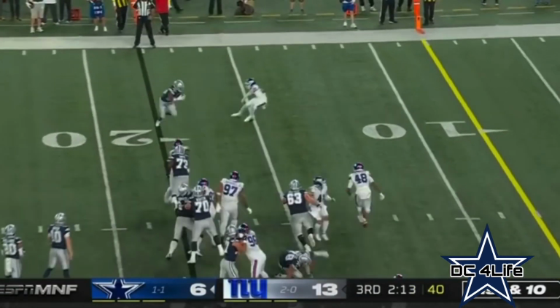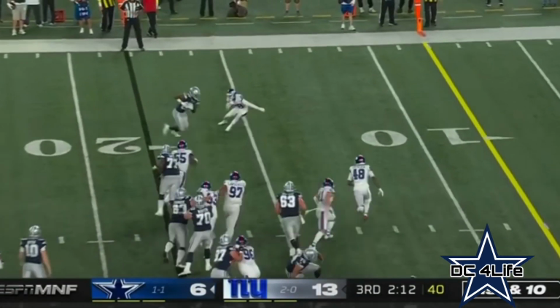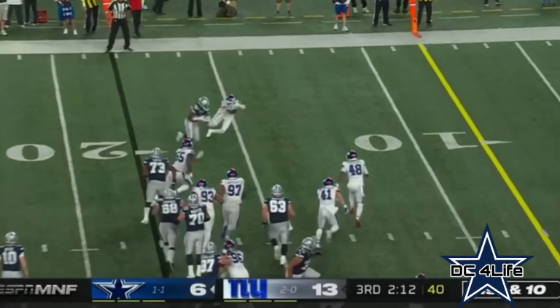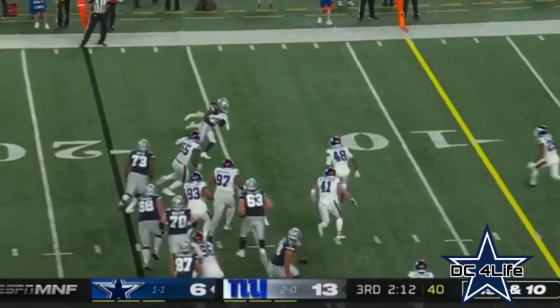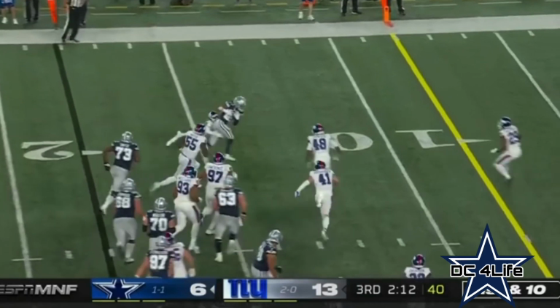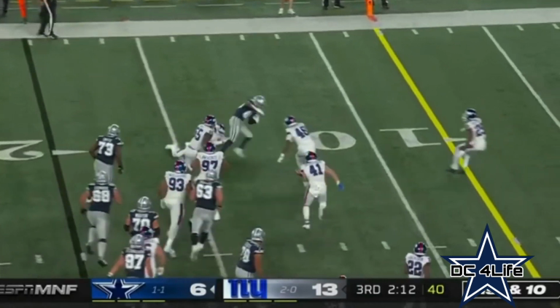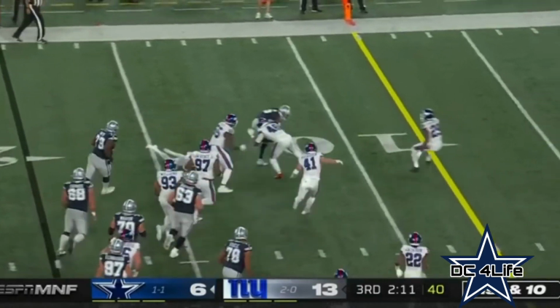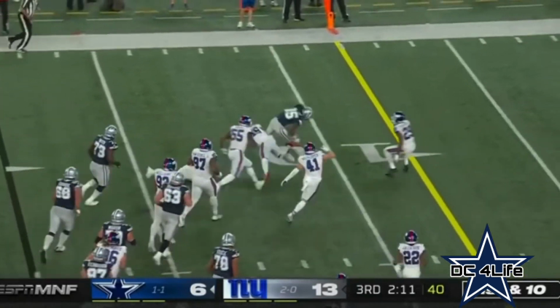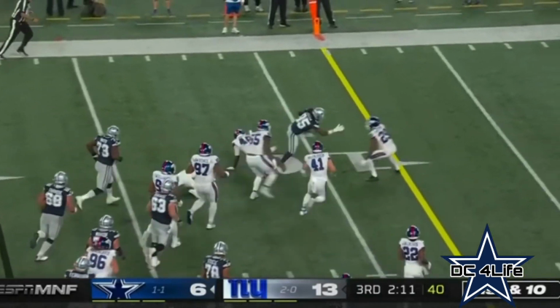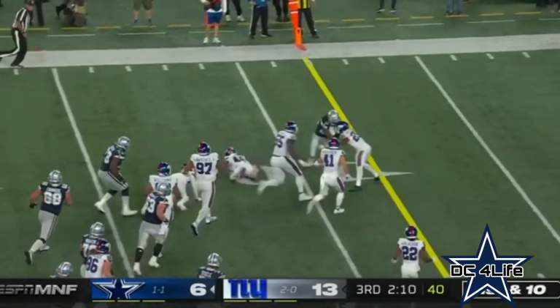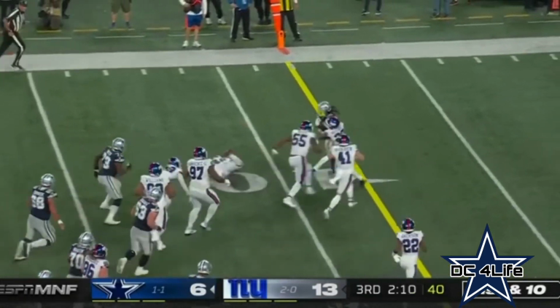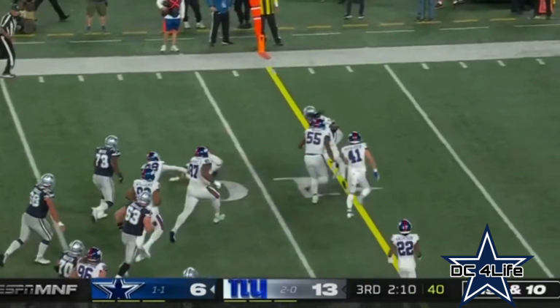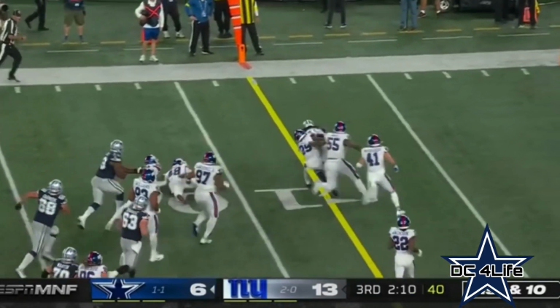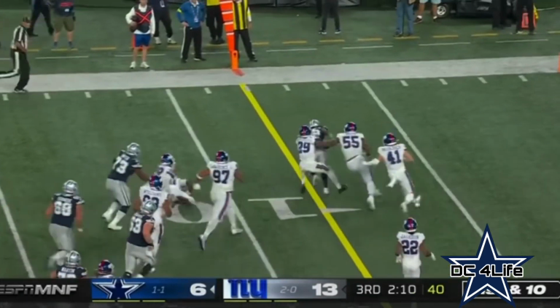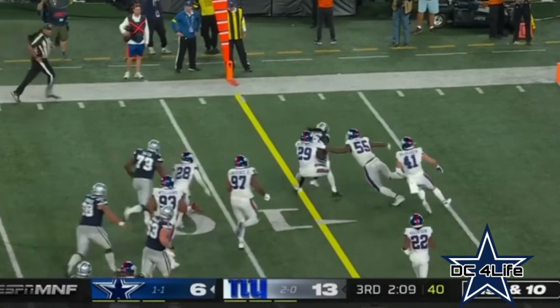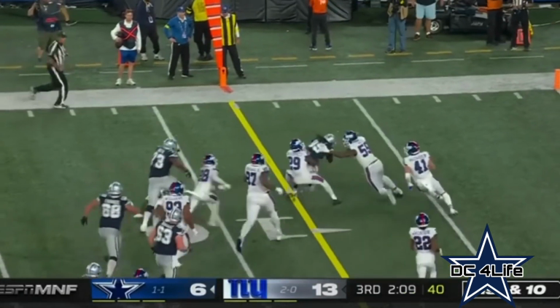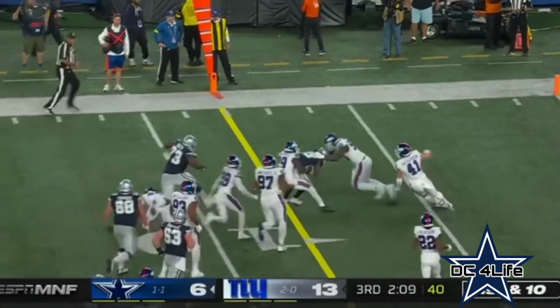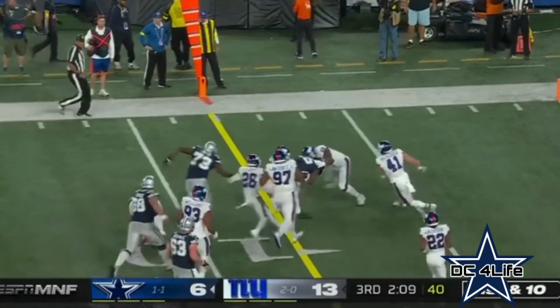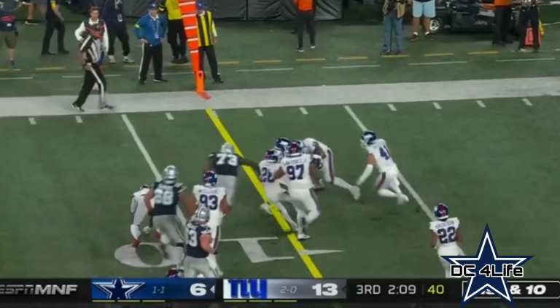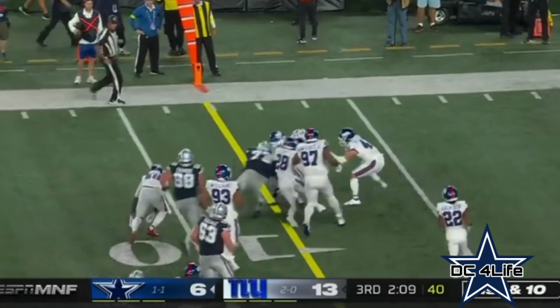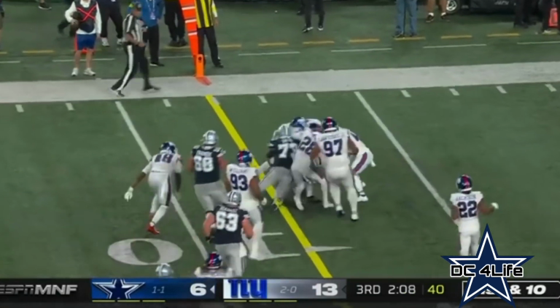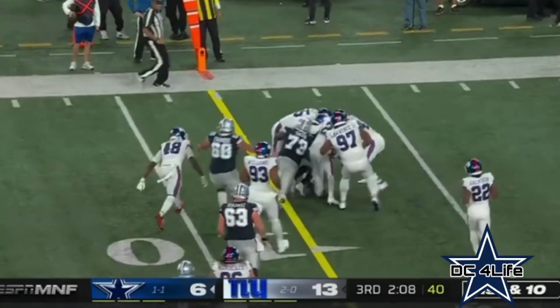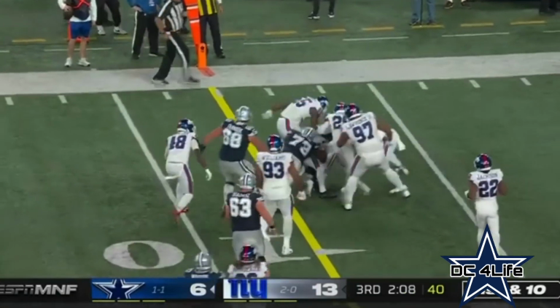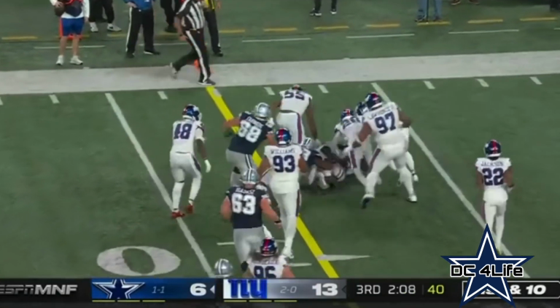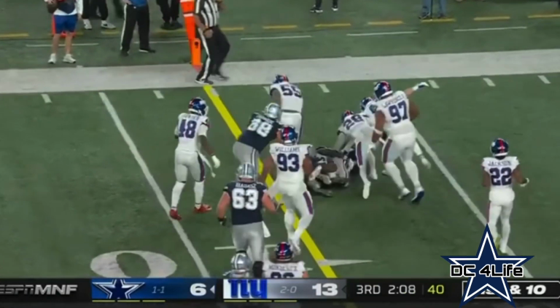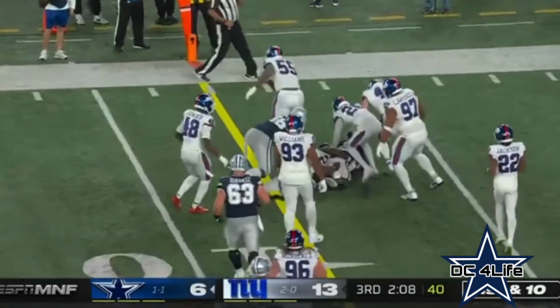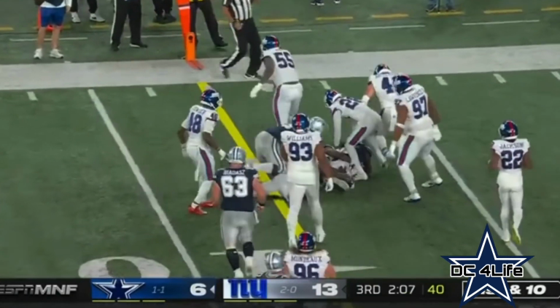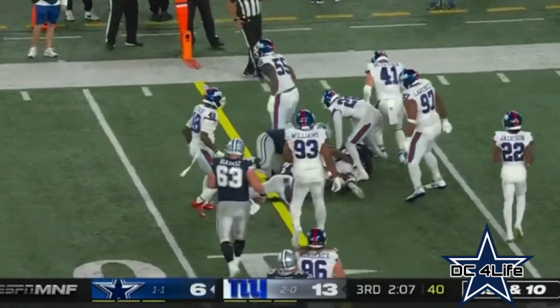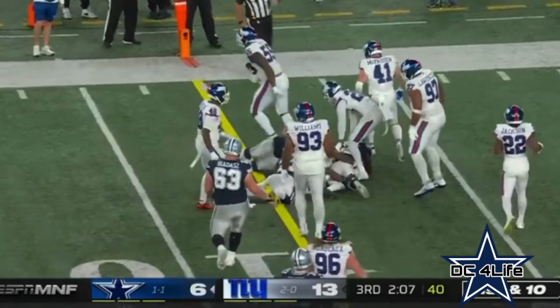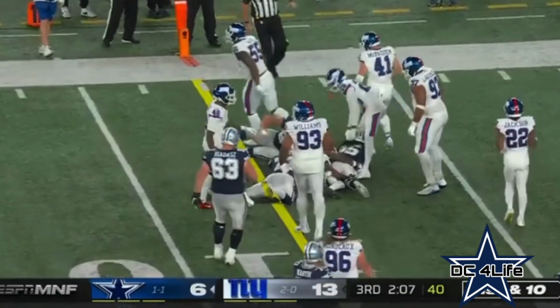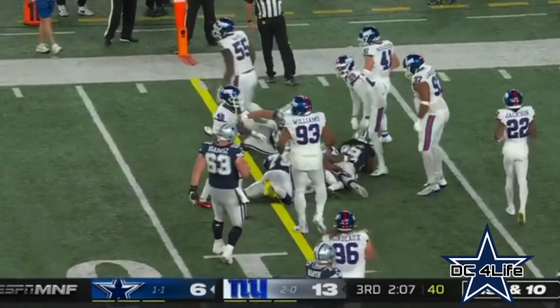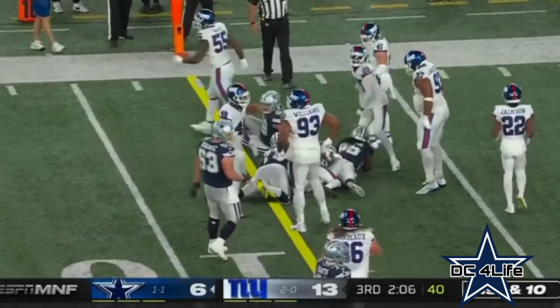Throw out on the edge — that's Noah Brown spinning his way inside the 10, and it's first and goal.